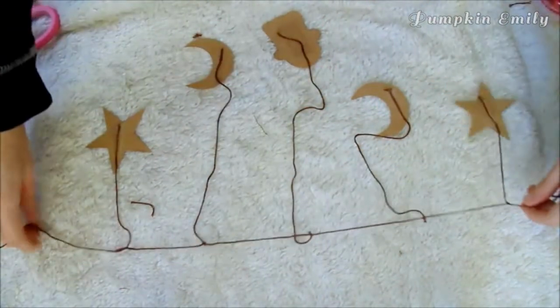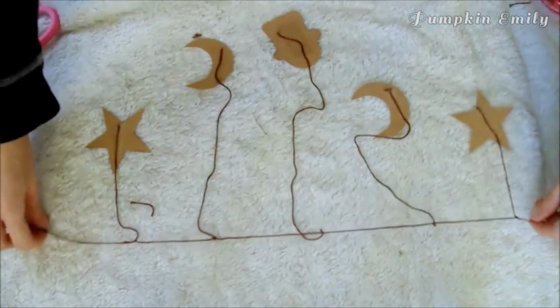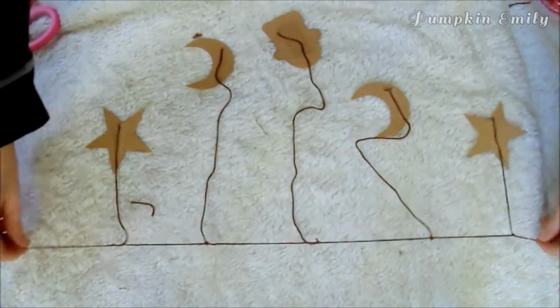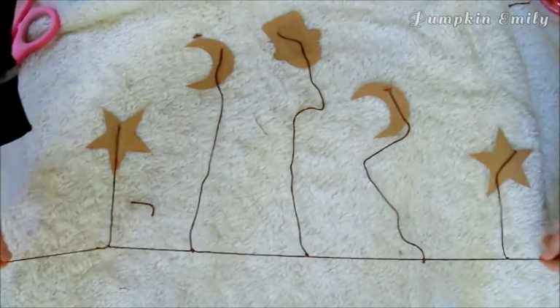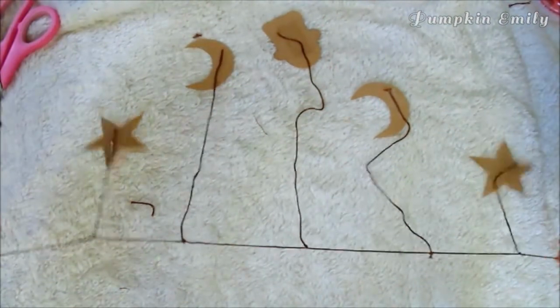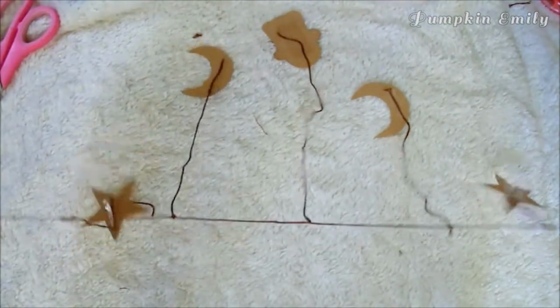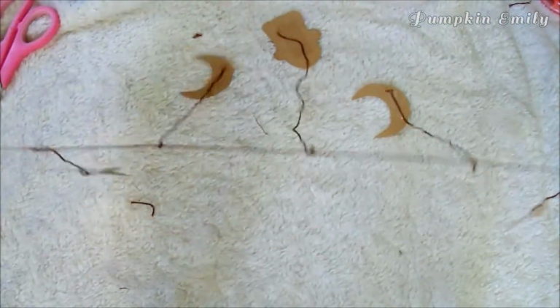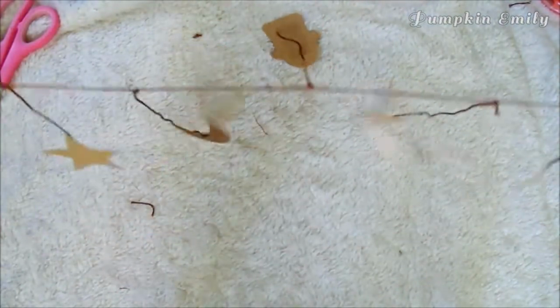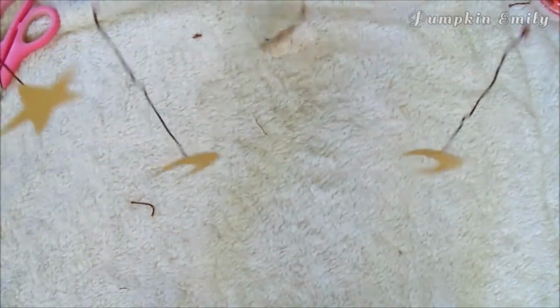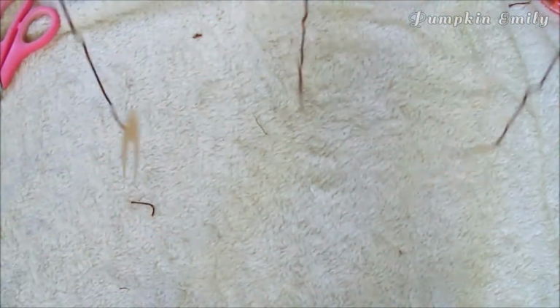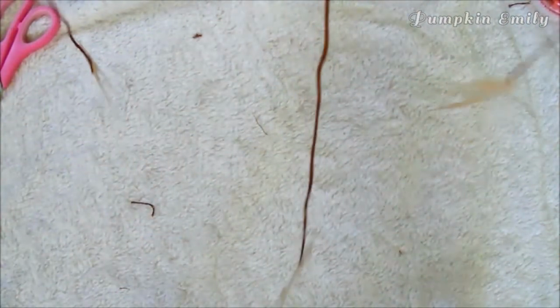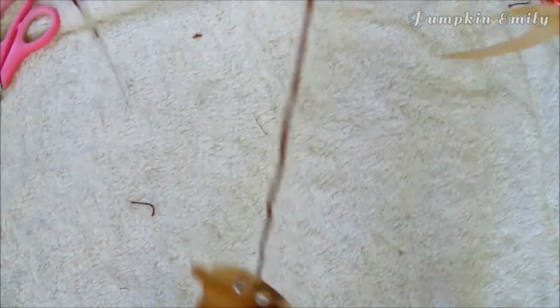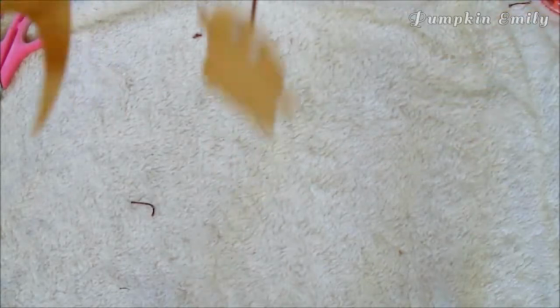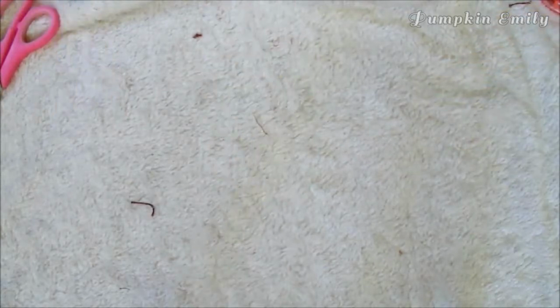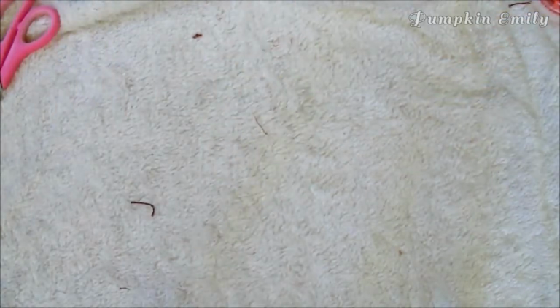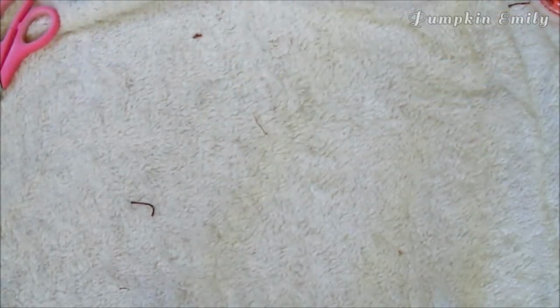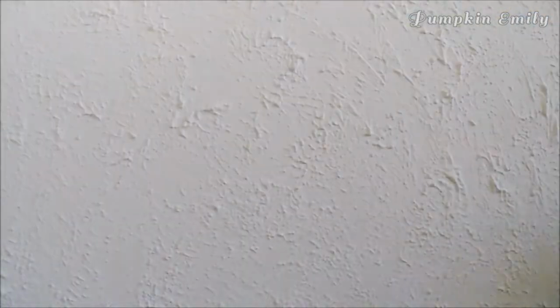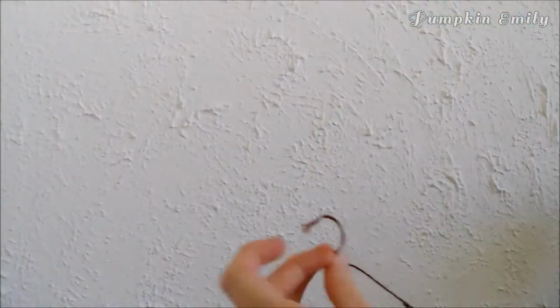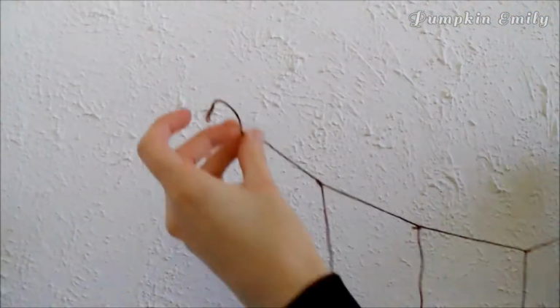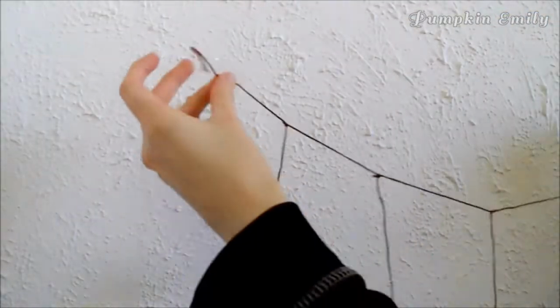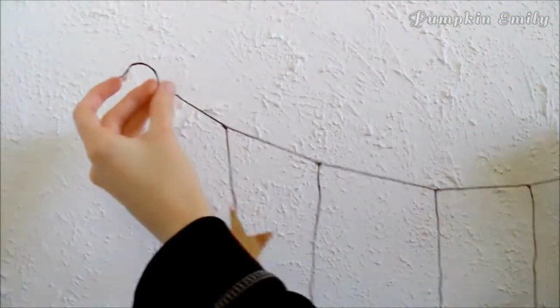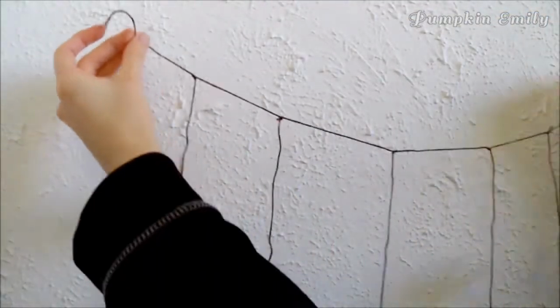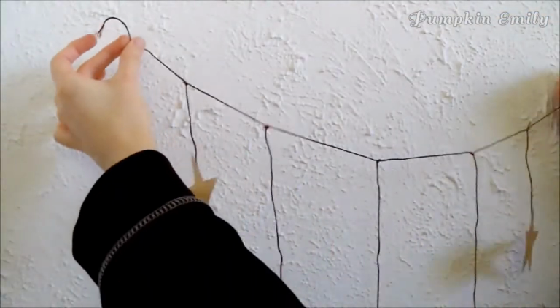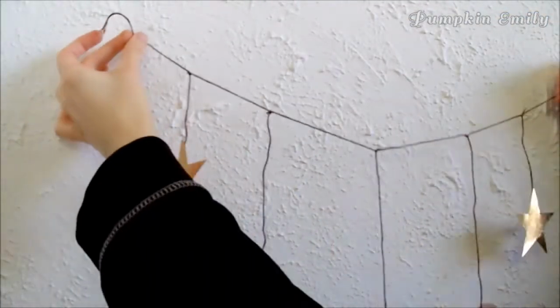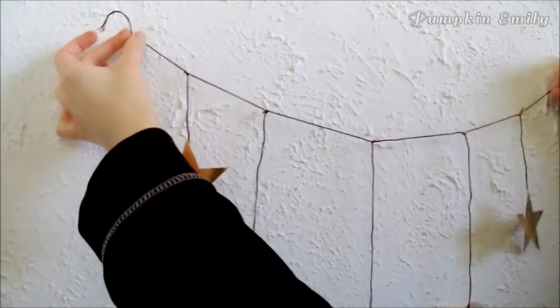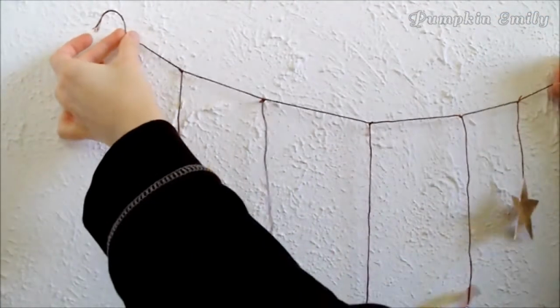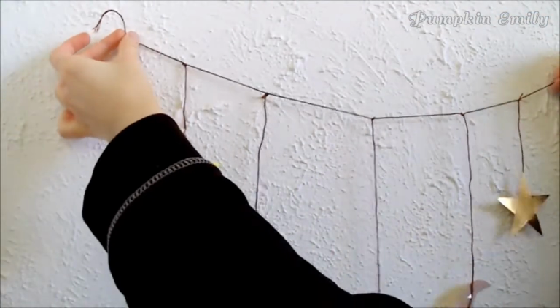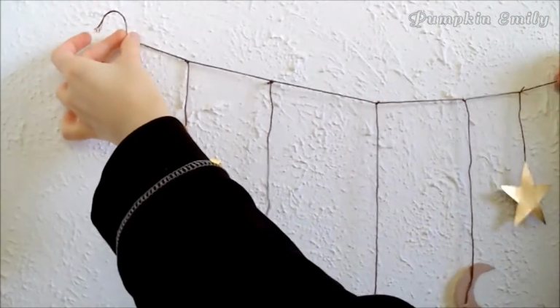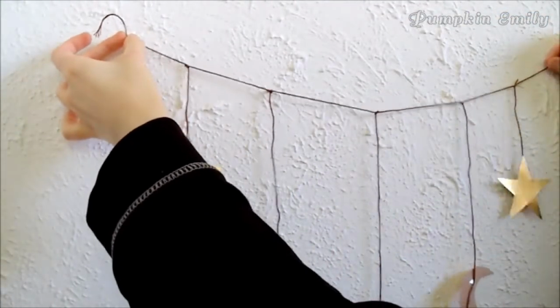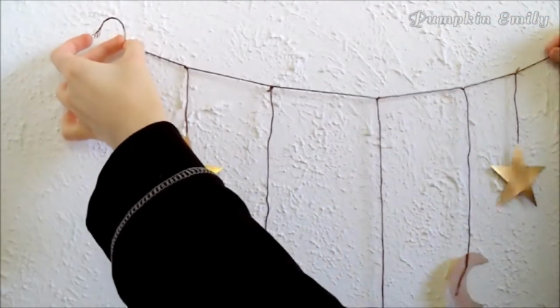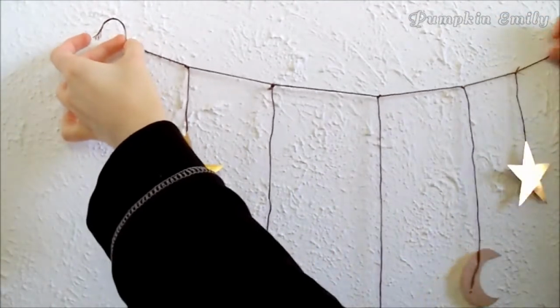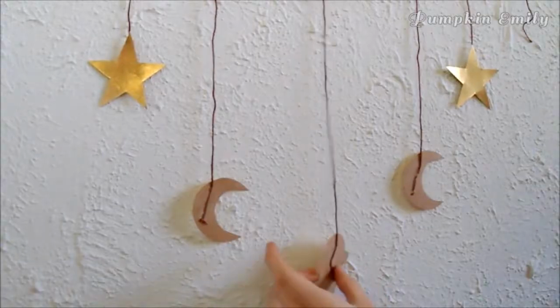Then you can hang it onto the wall with some tape, or you can tie loops on the ends of the thread and hang the banner on hooks.